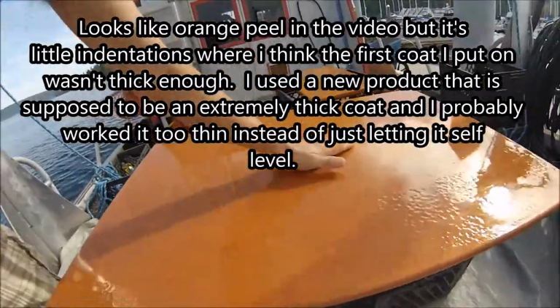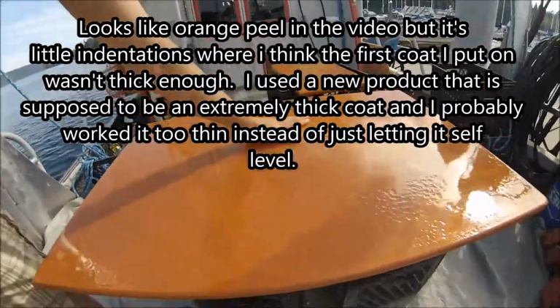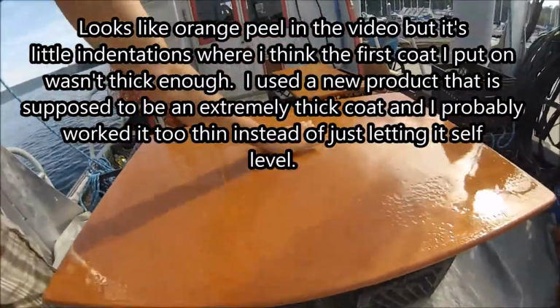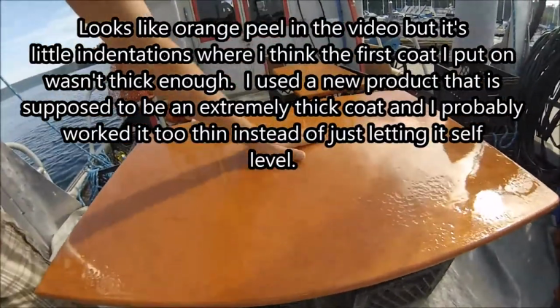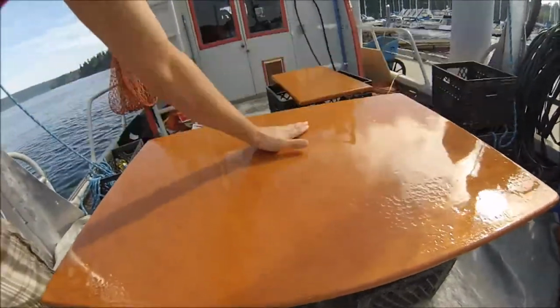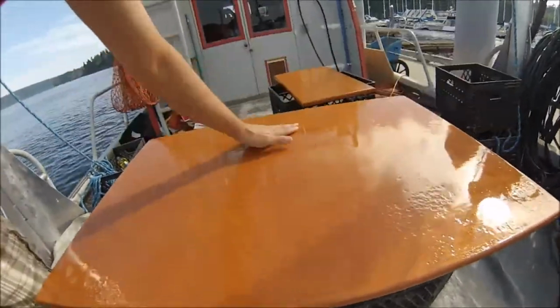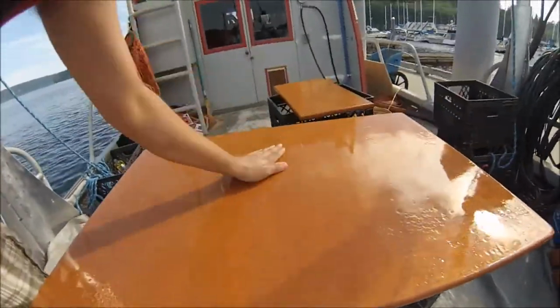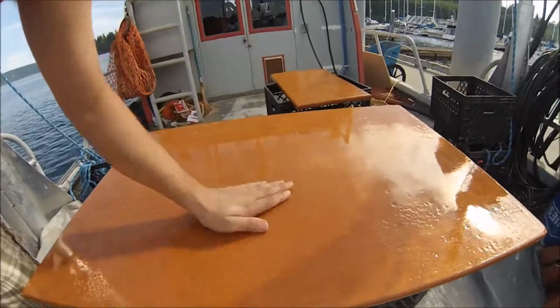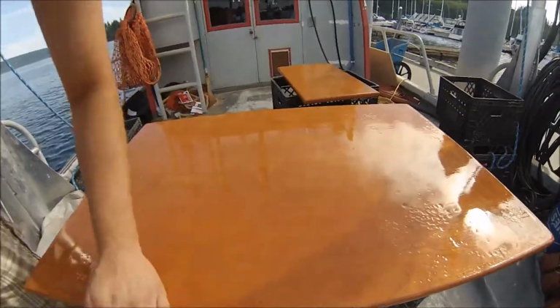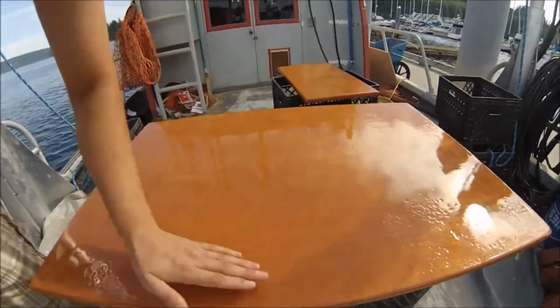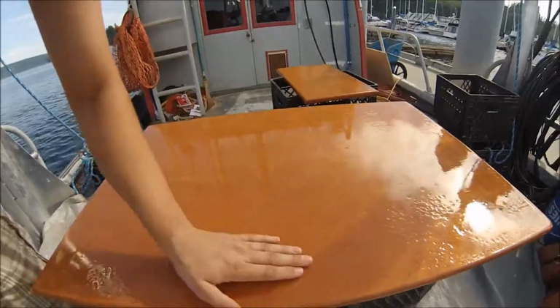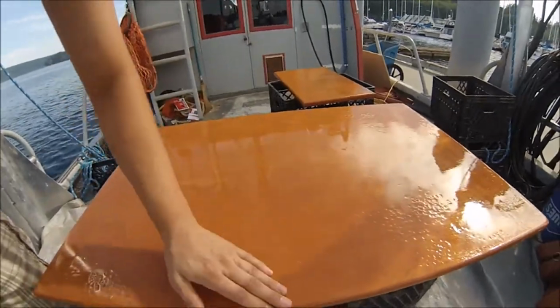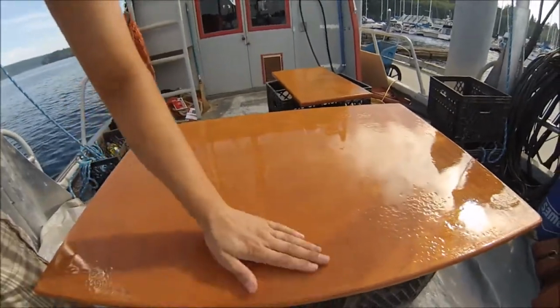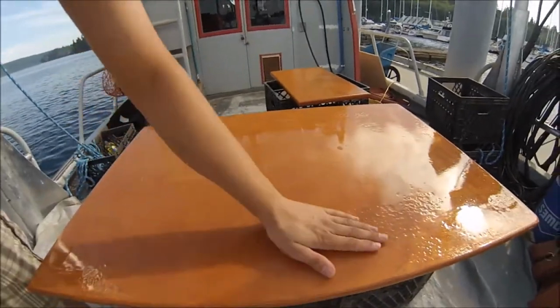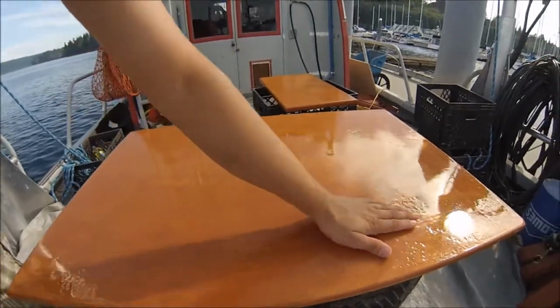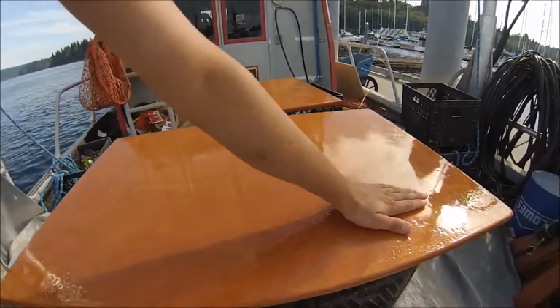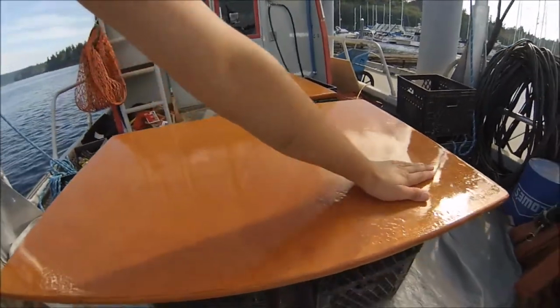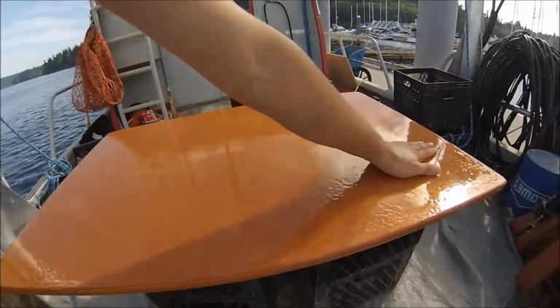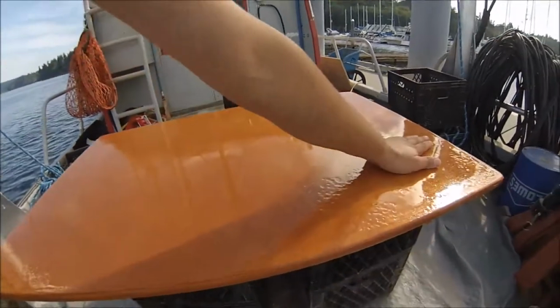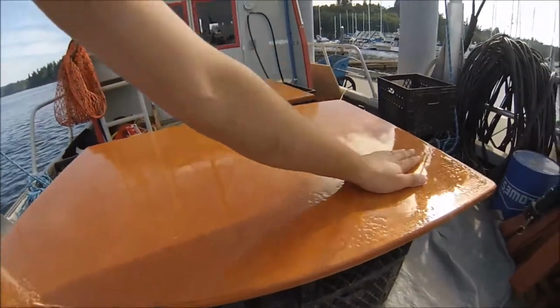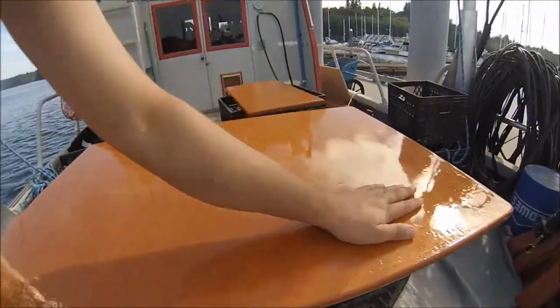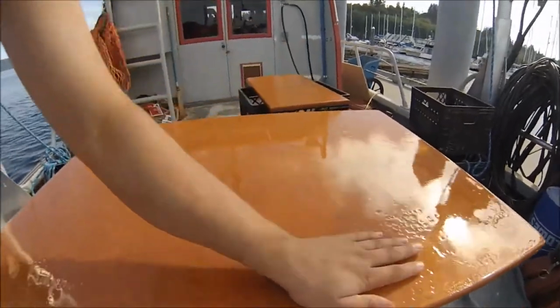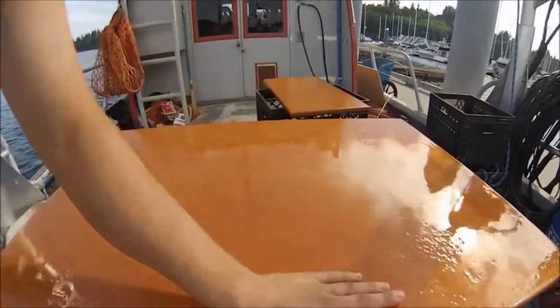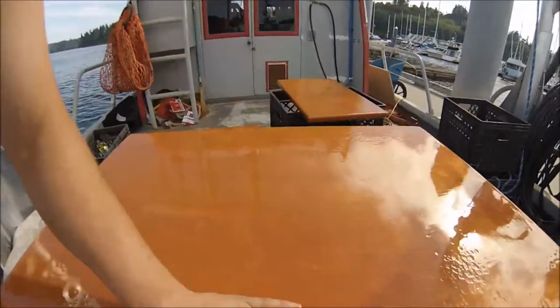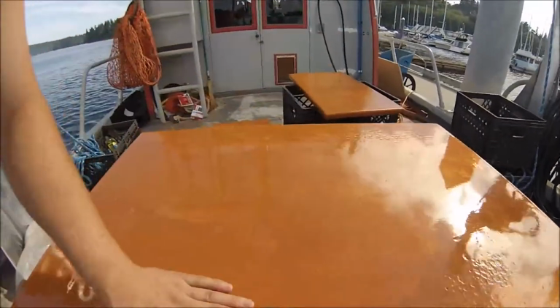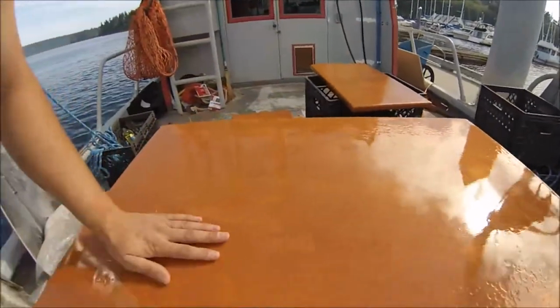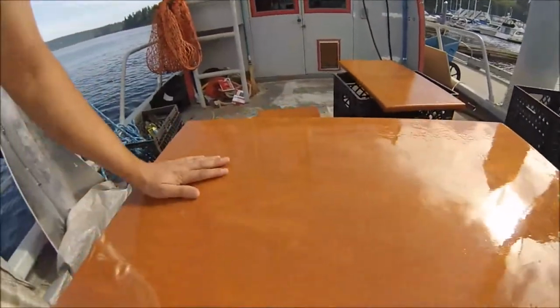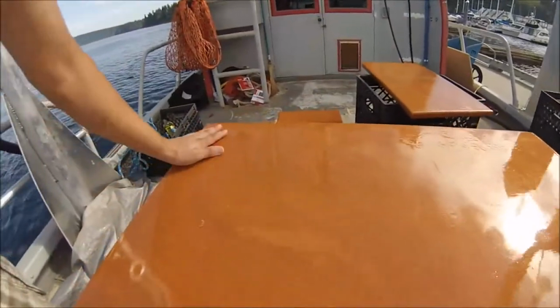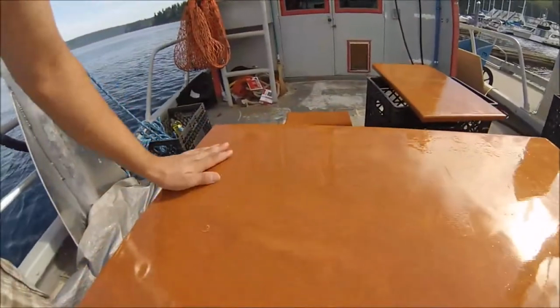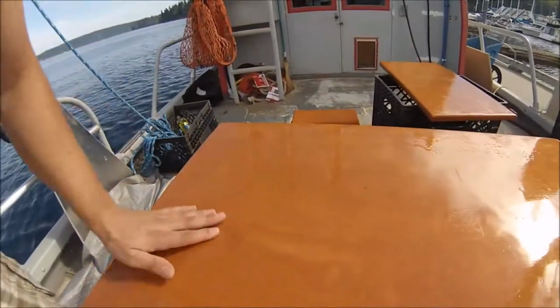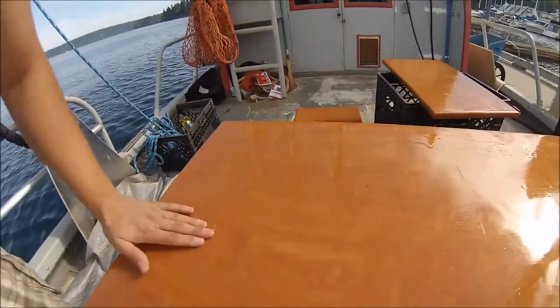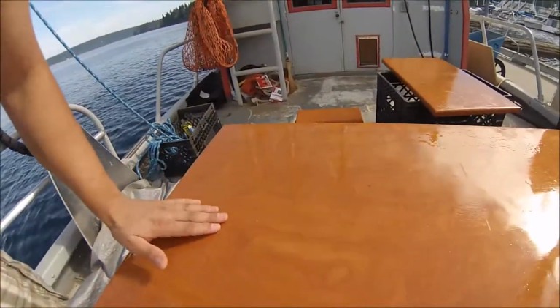So I'll sand it a little bit more and throw another layer on it.